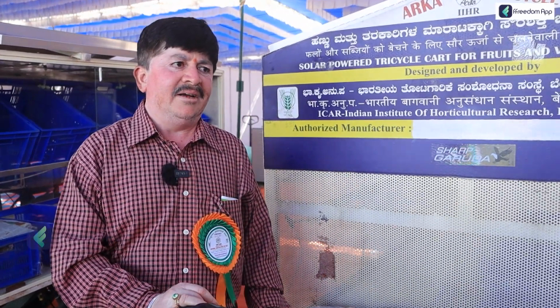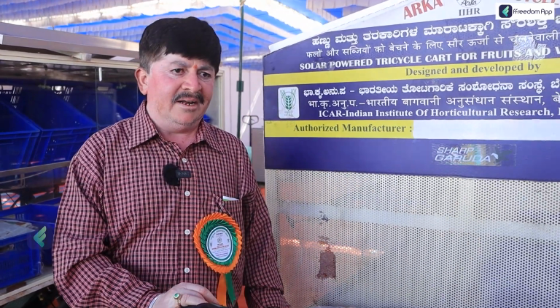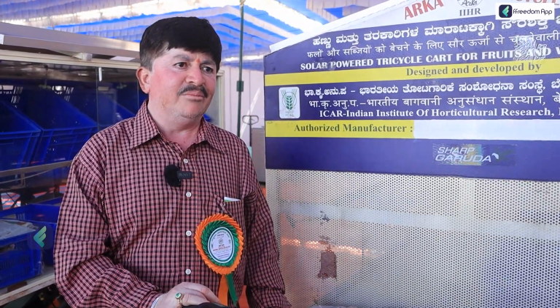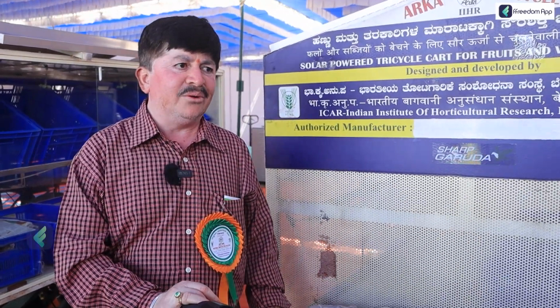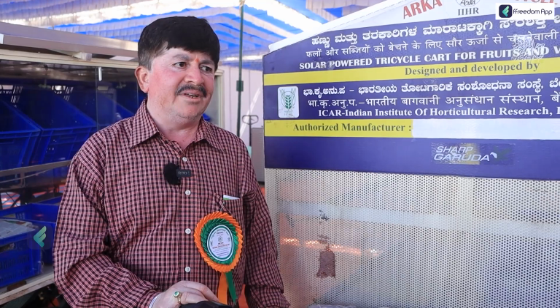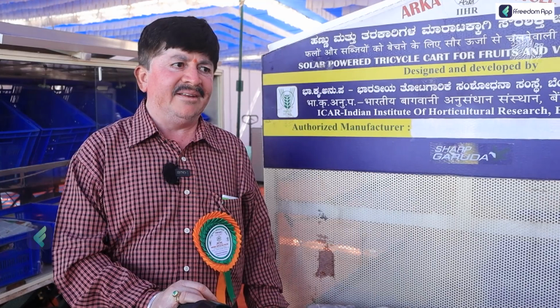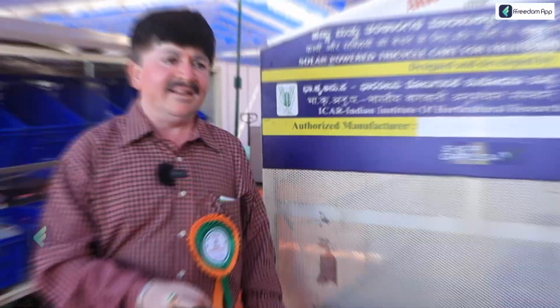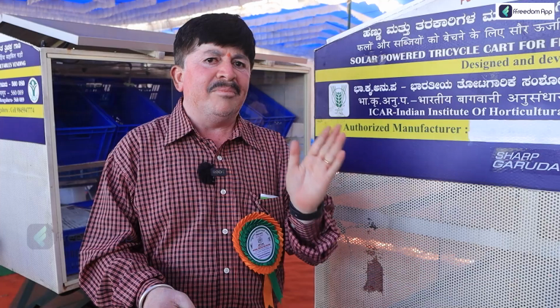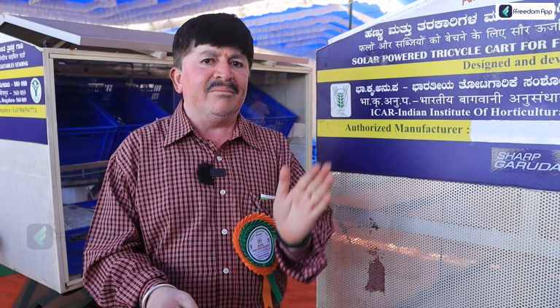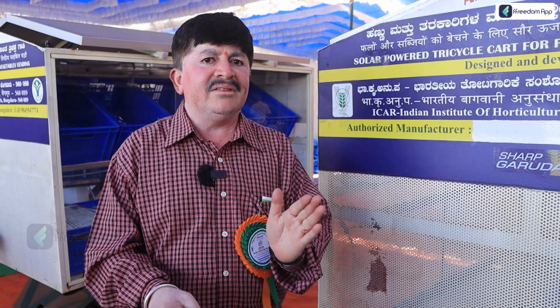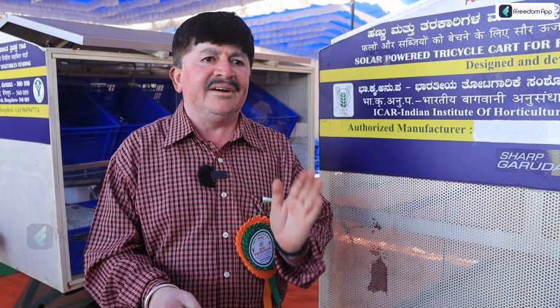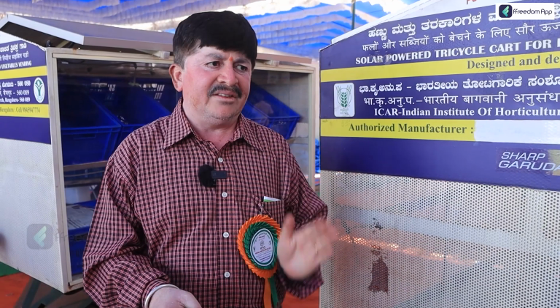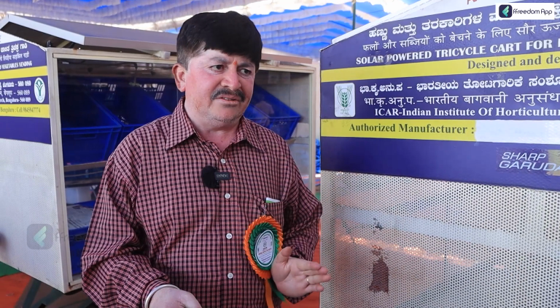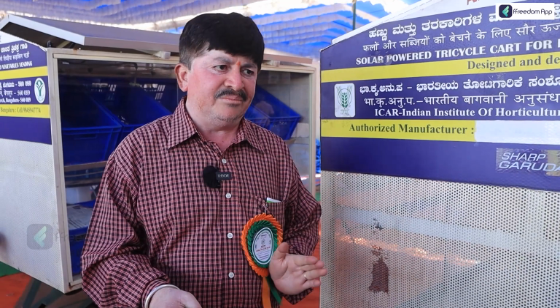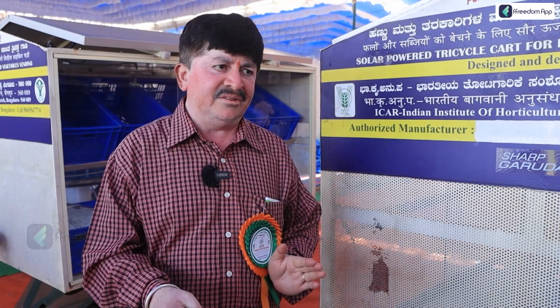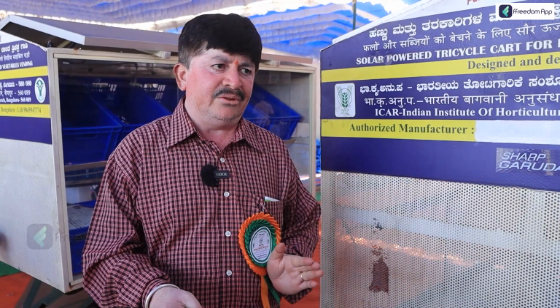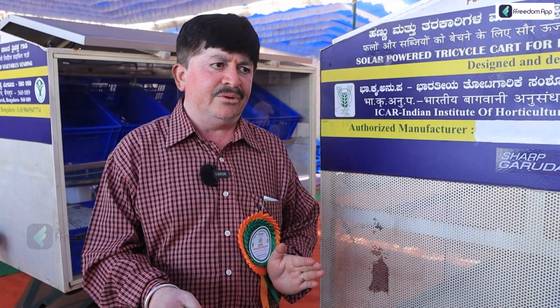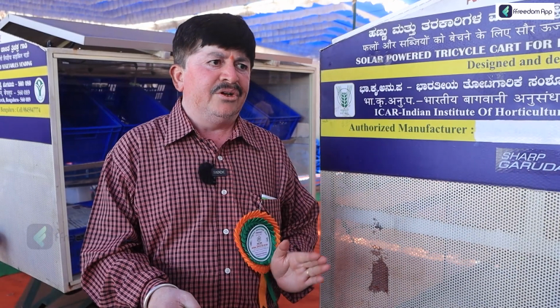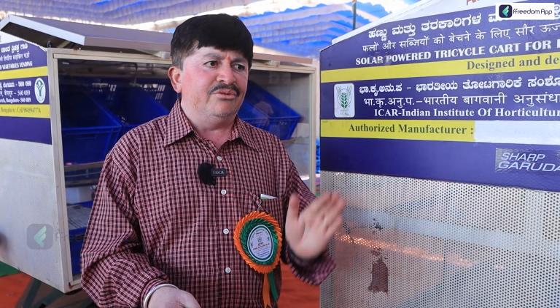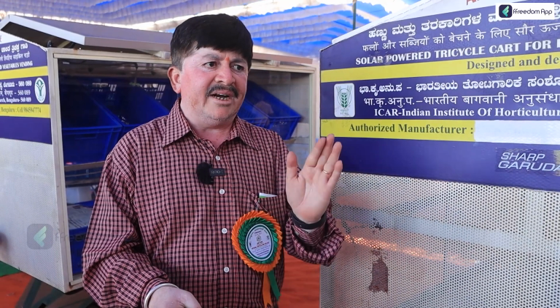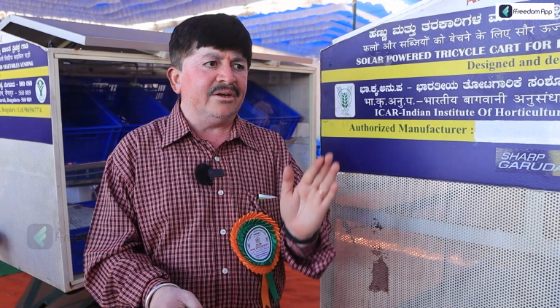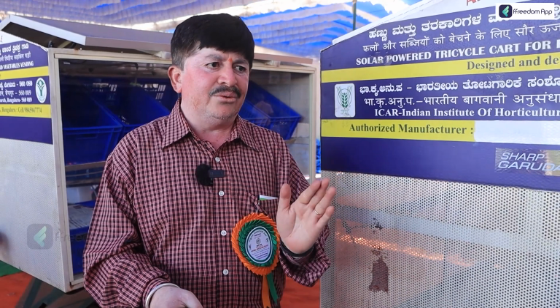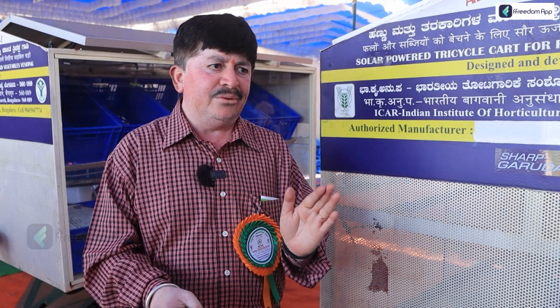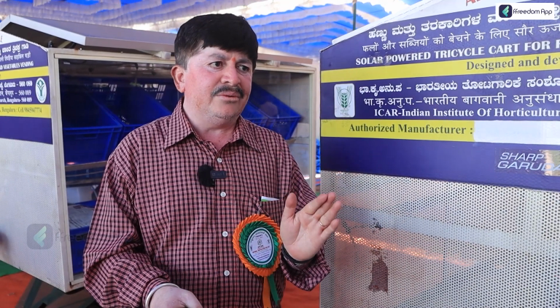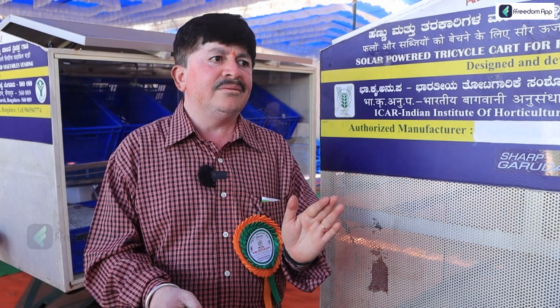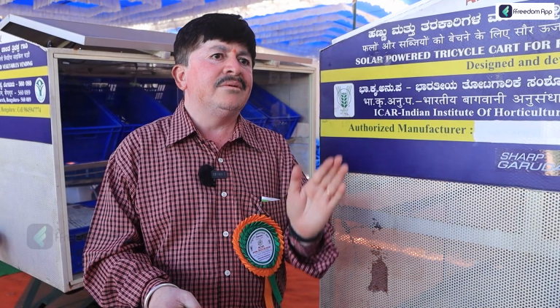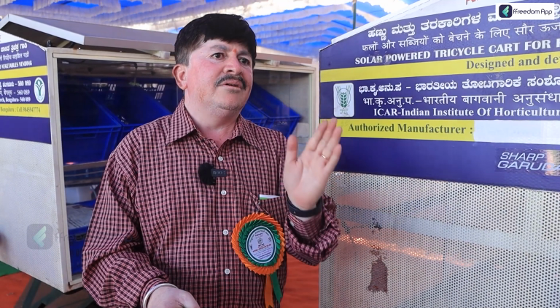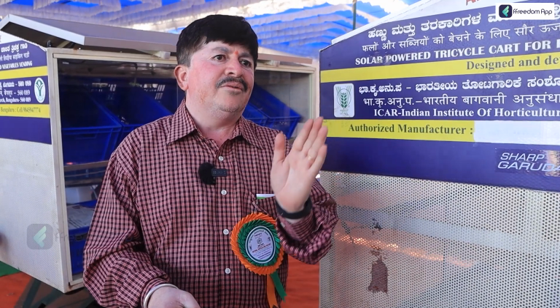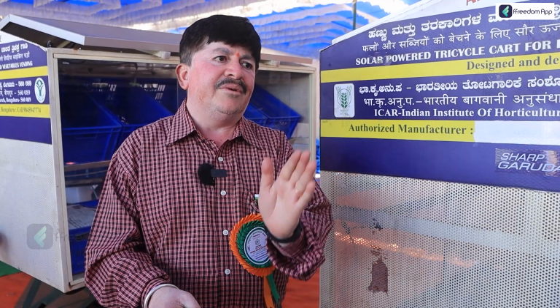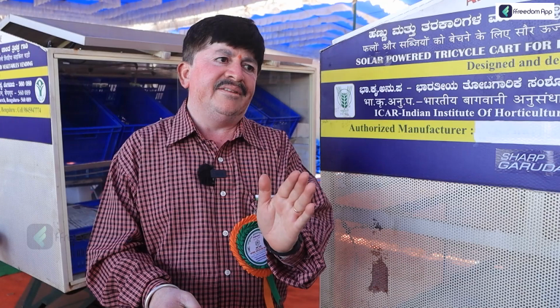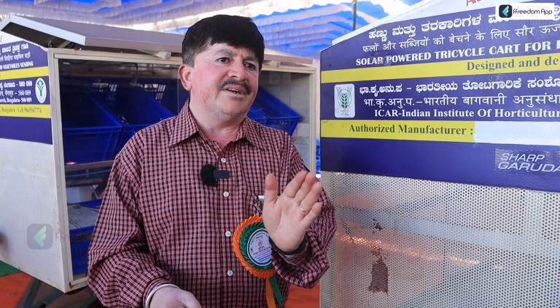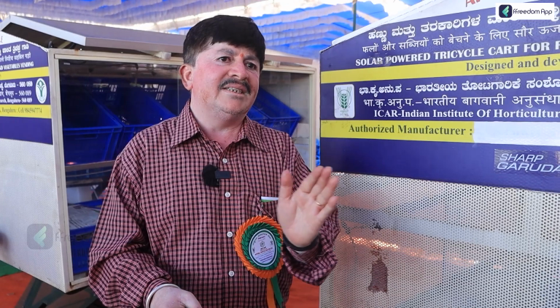We used to build earning 30,000 rupees per month. This is the end of the day.